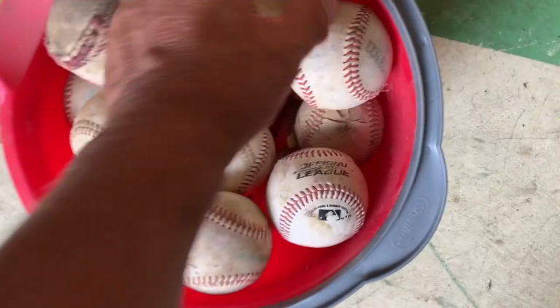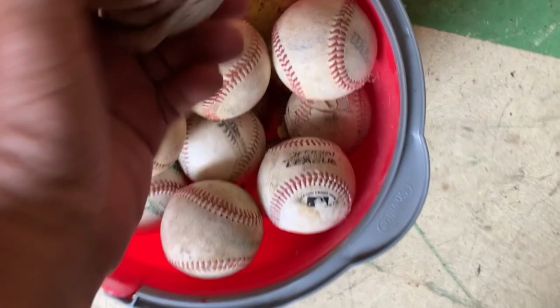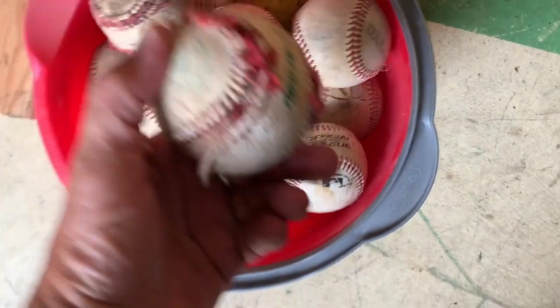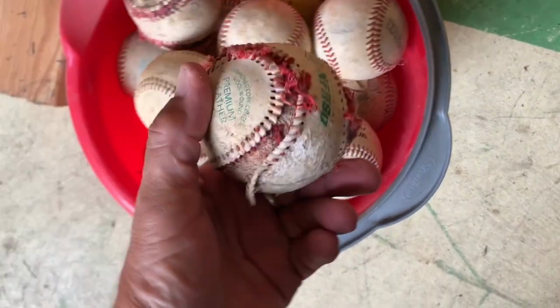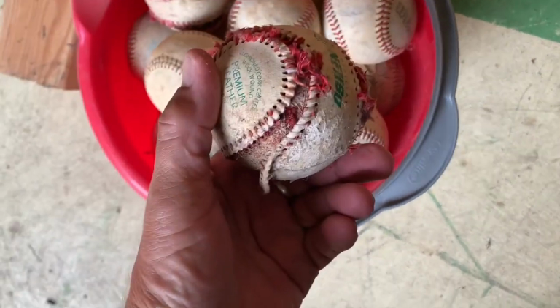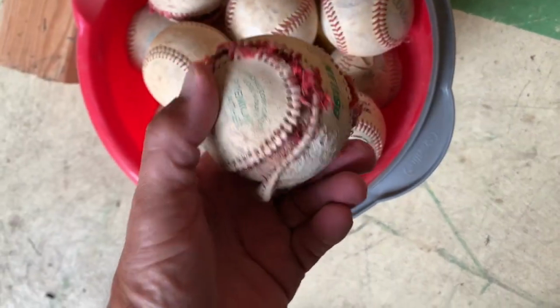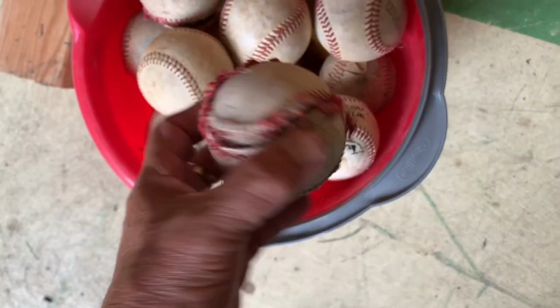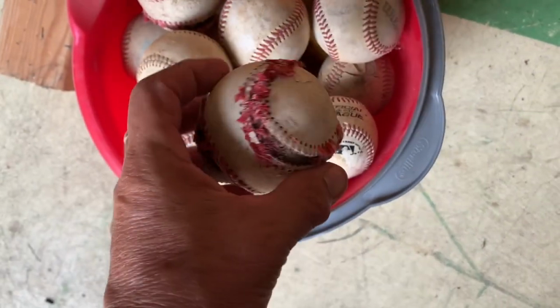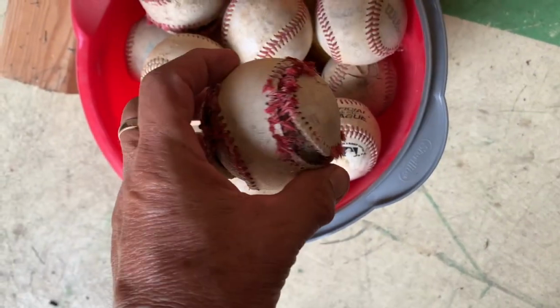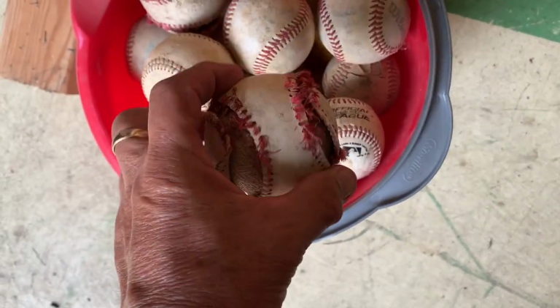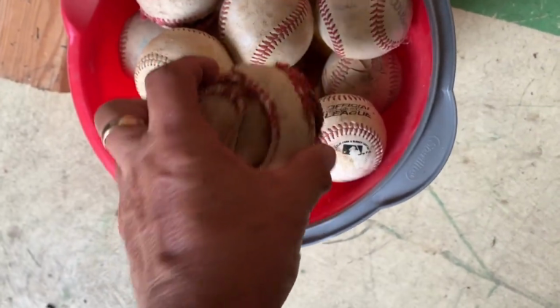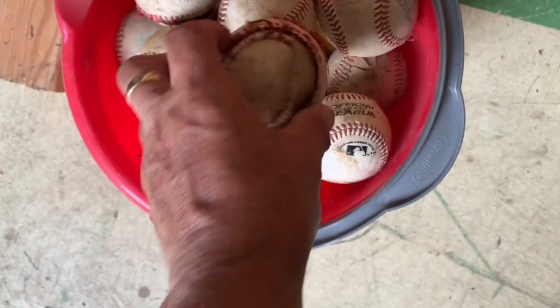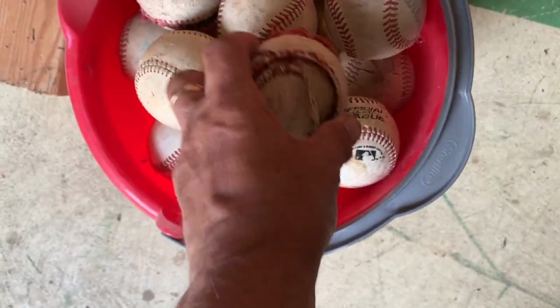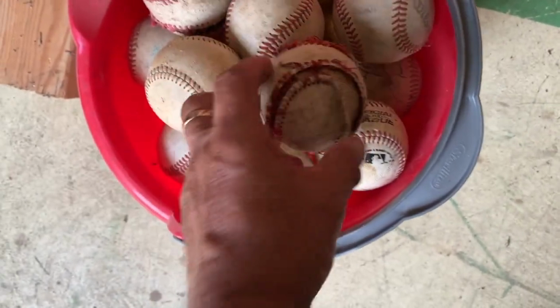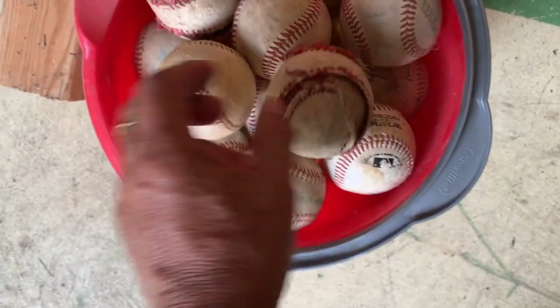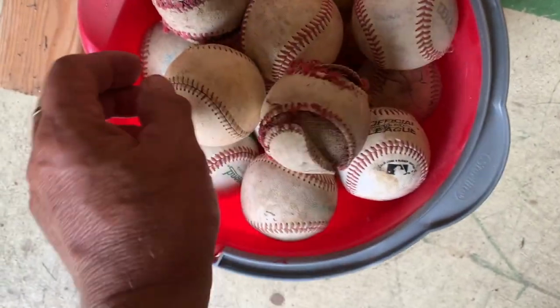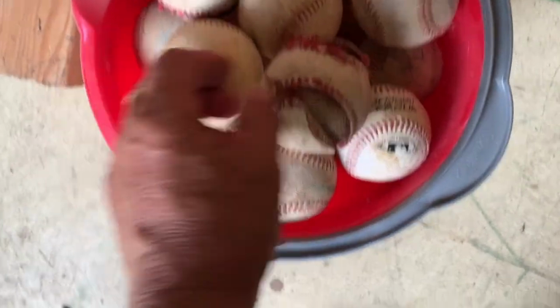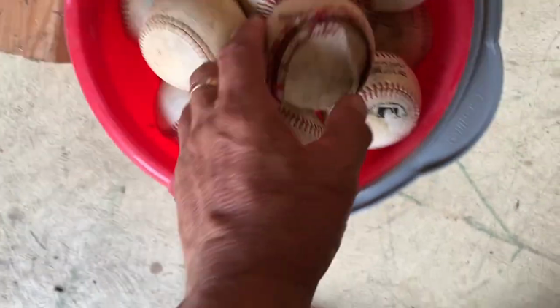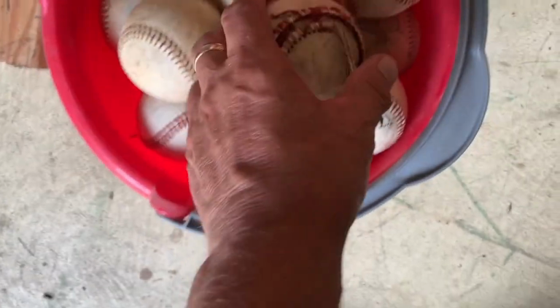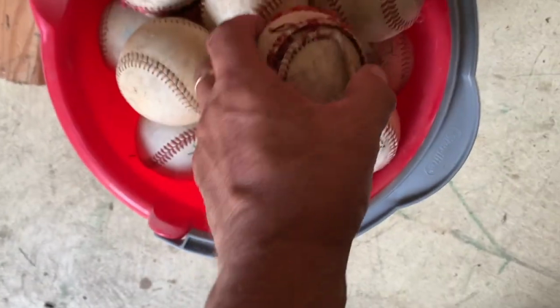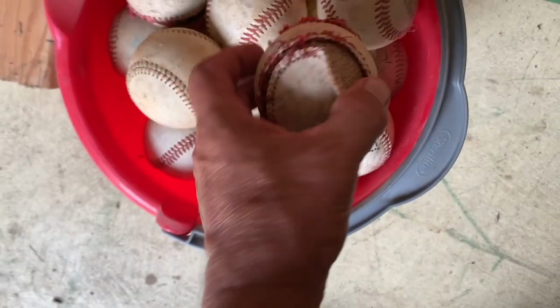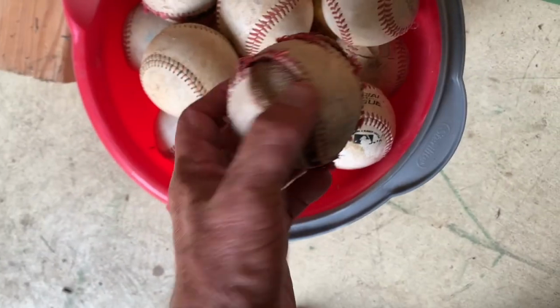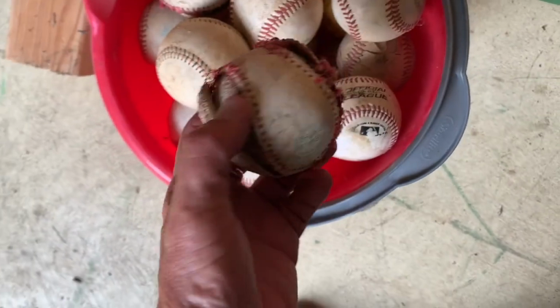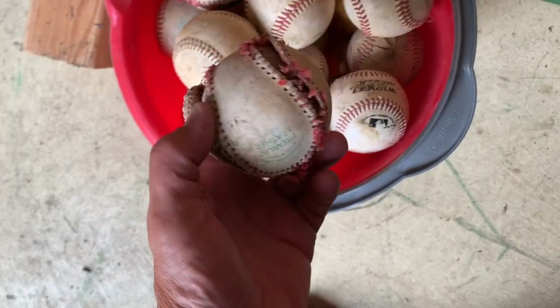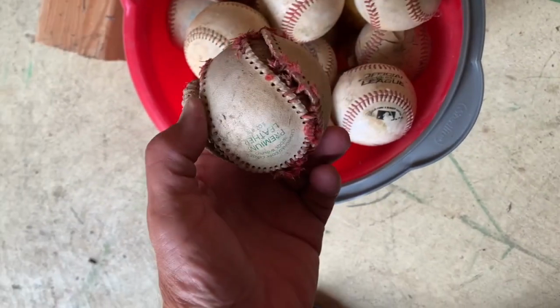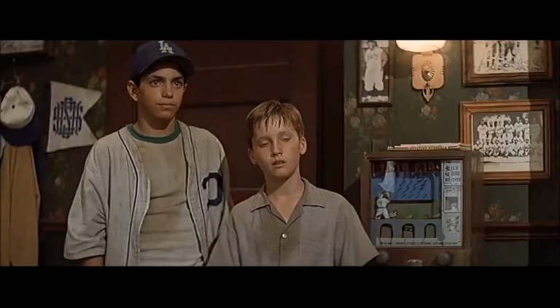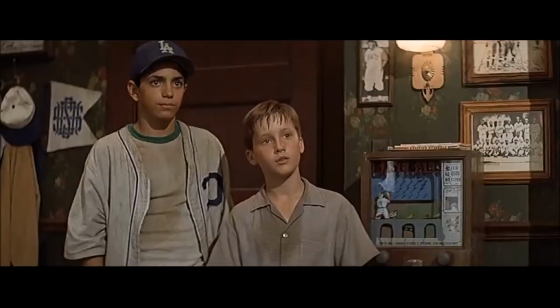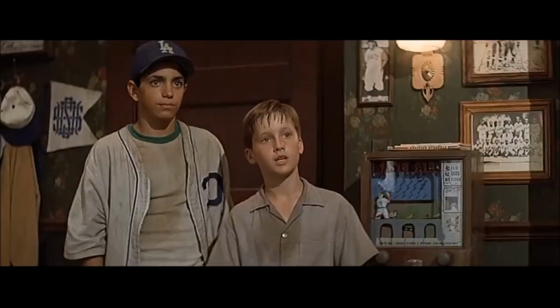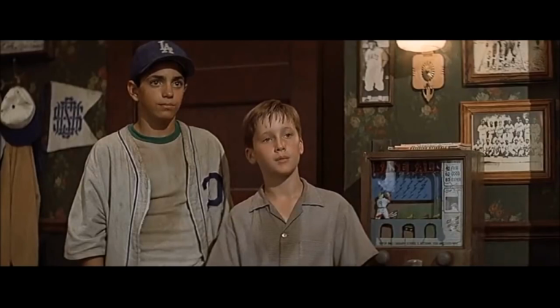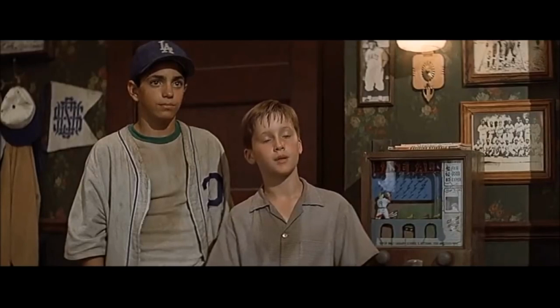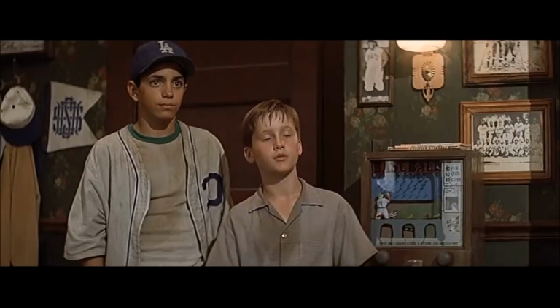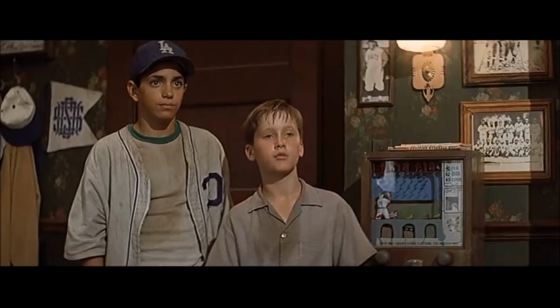We've got this old bucket of balls that looks like it's from the movie The Sandlot. It was signed by Baby Ruth.